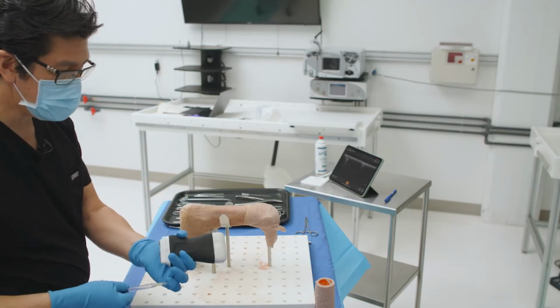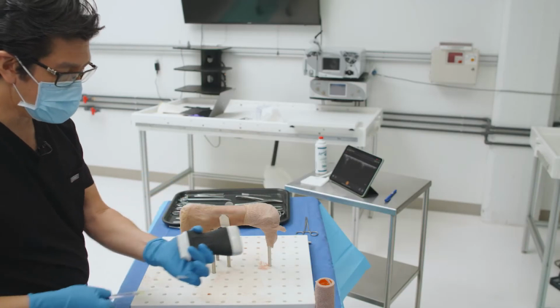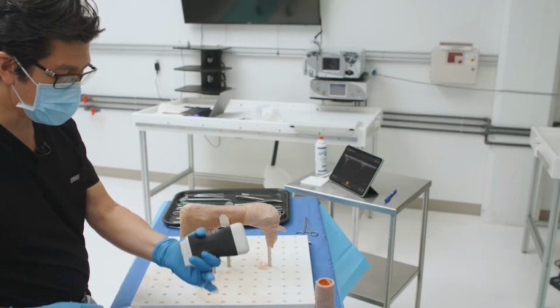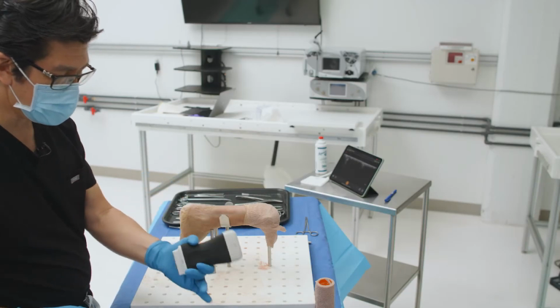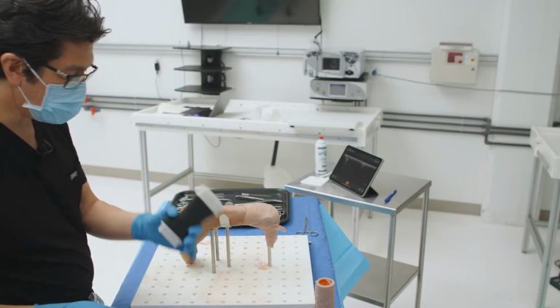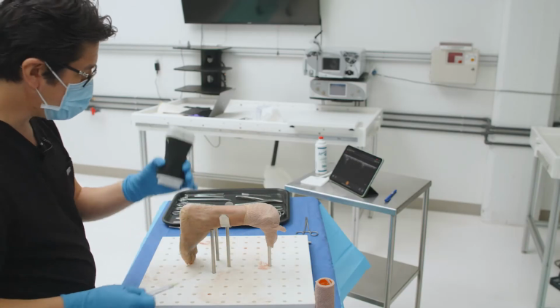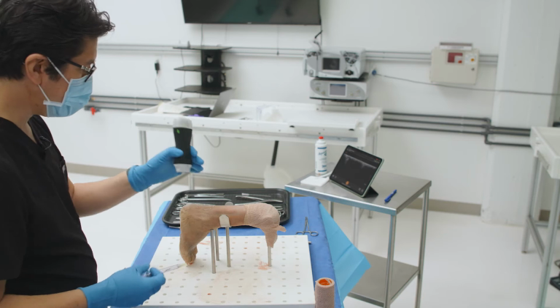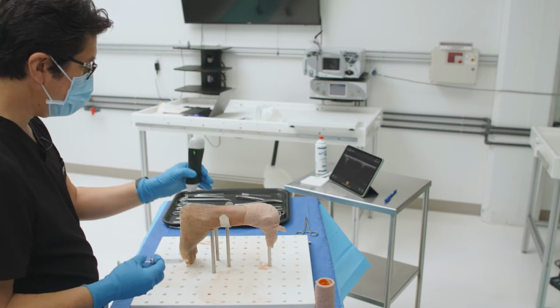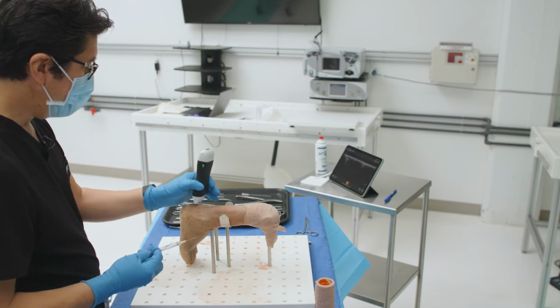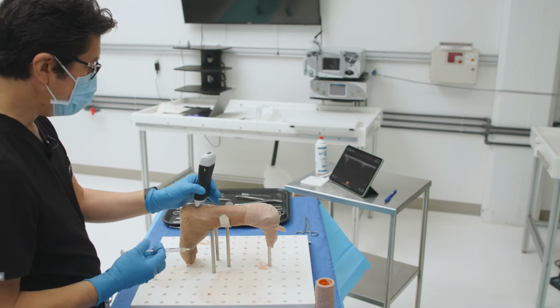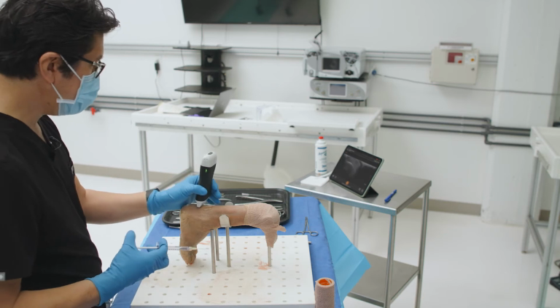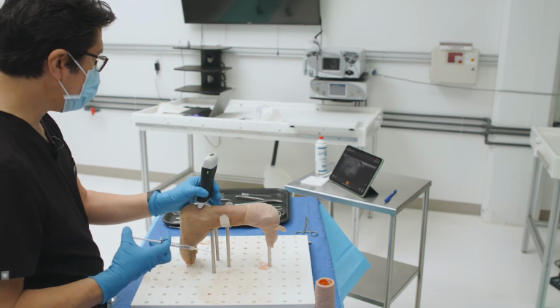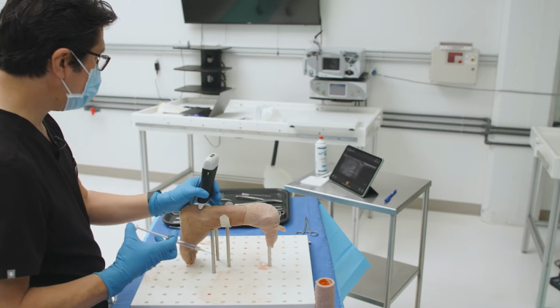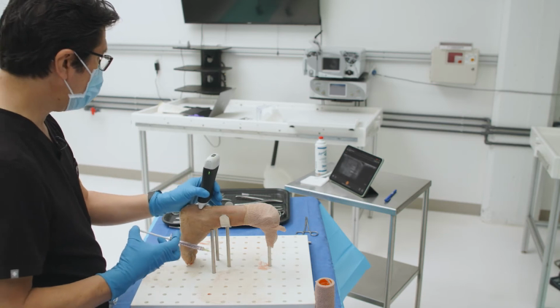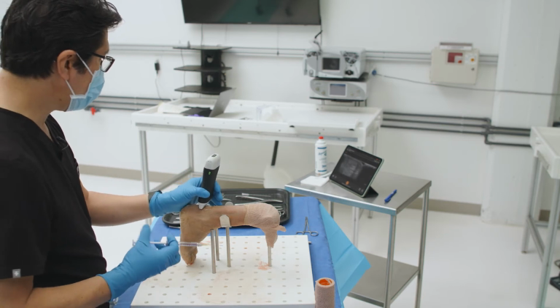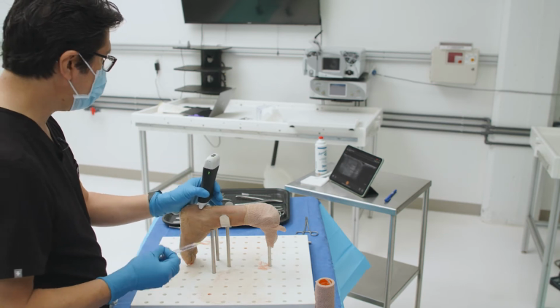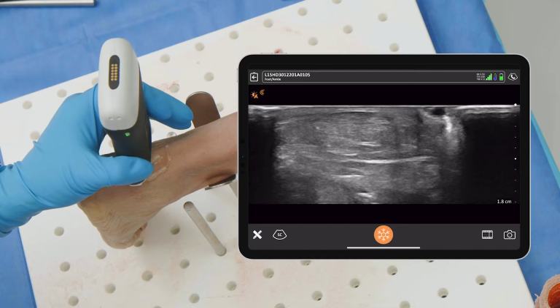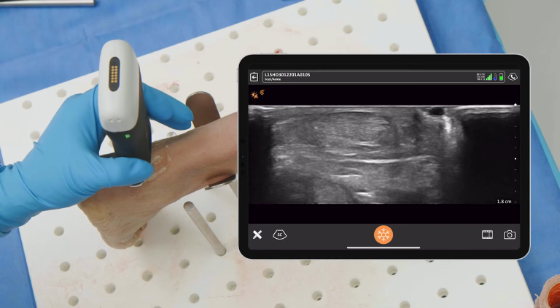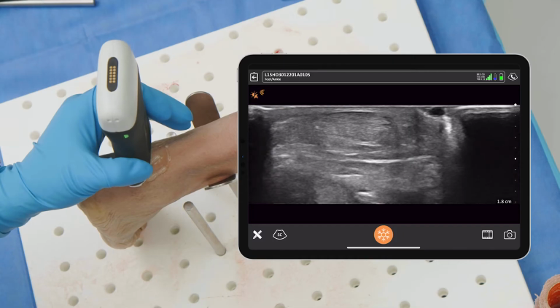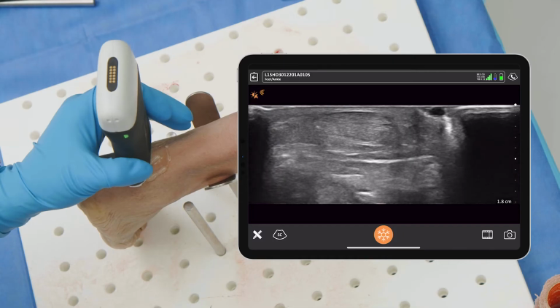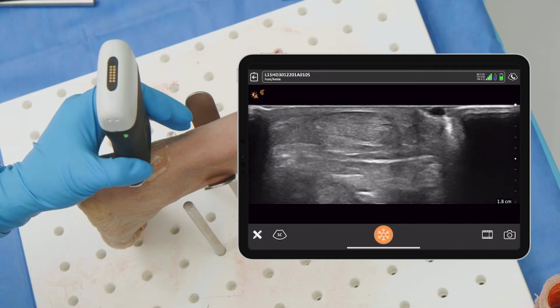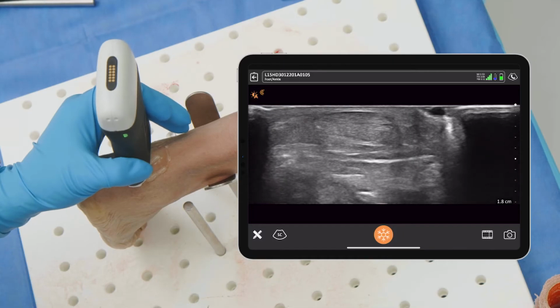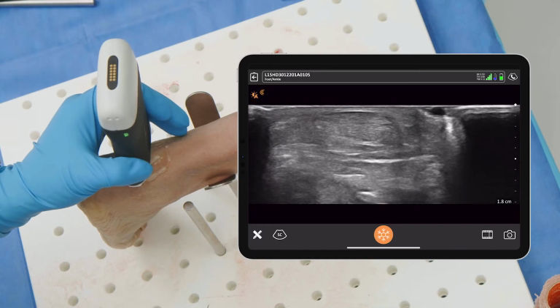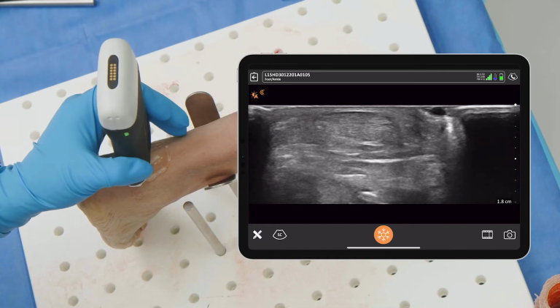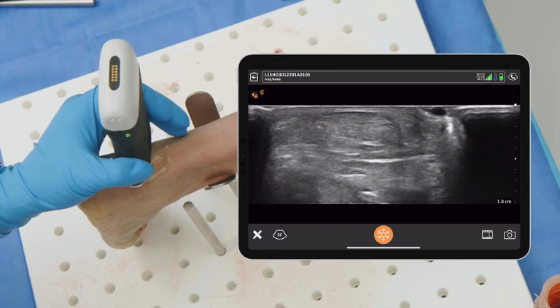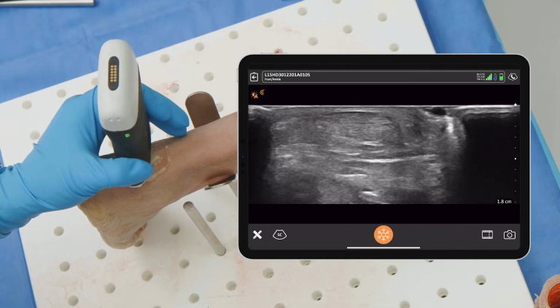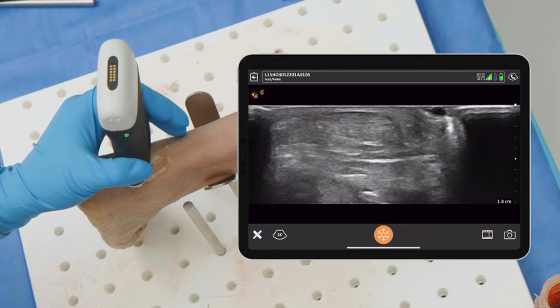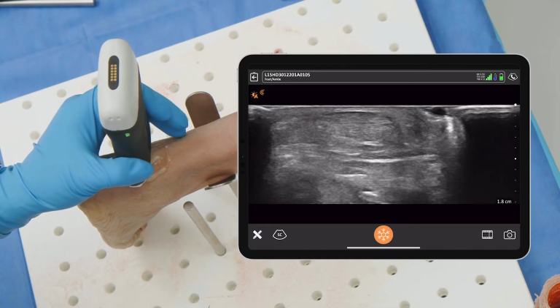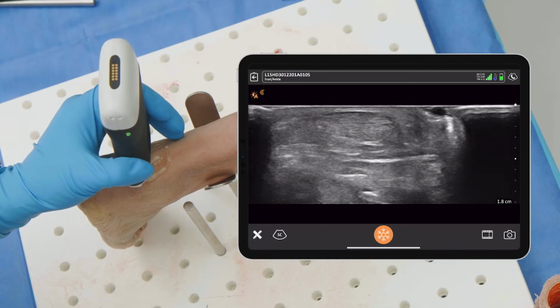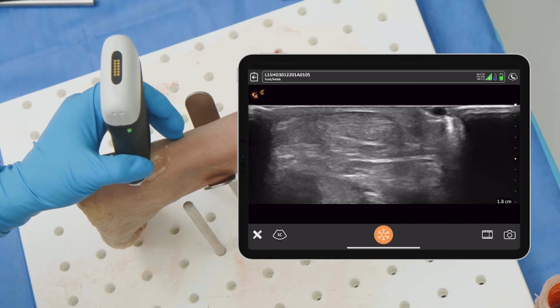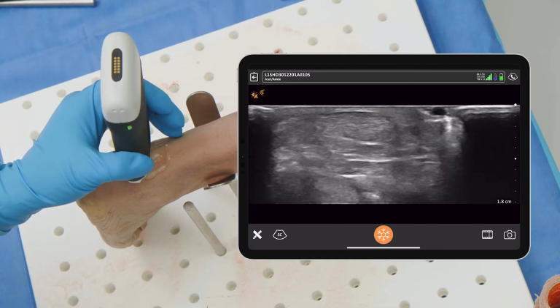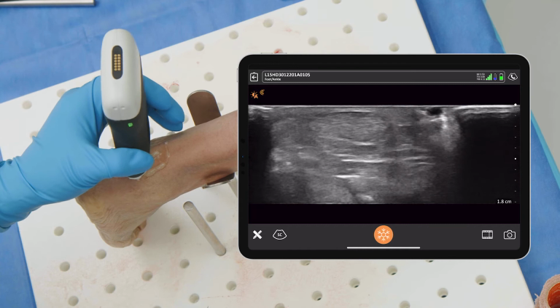This is not appropriate for cortisone, but it is appropriate for doing biologics — be it PRP, stem cells, or whatever you're going to use.